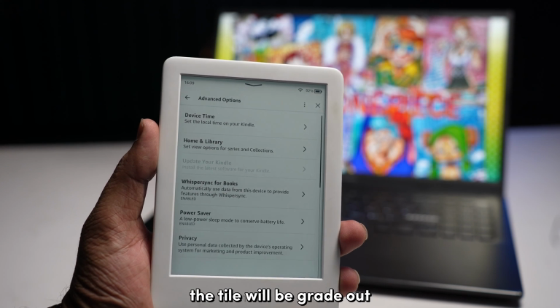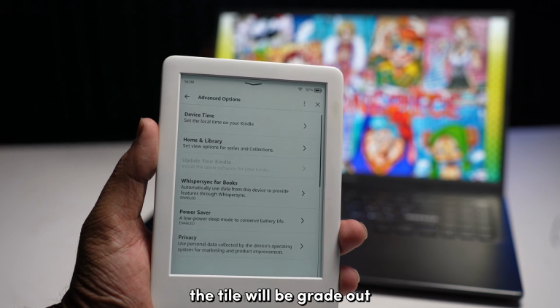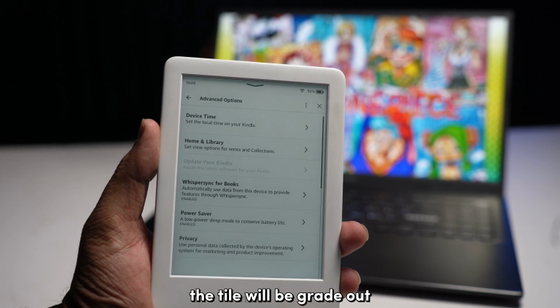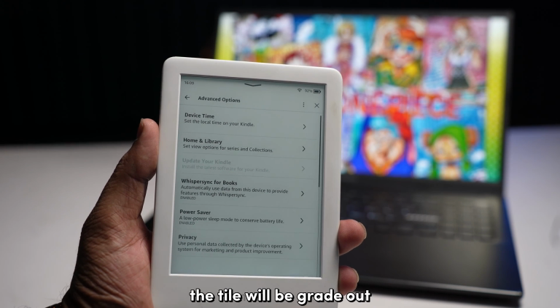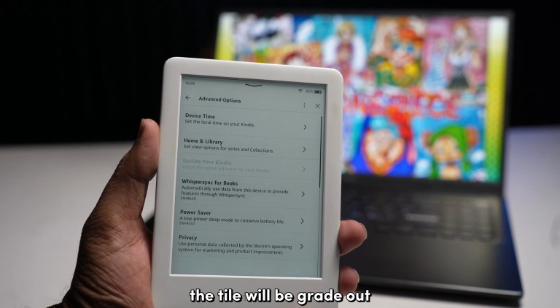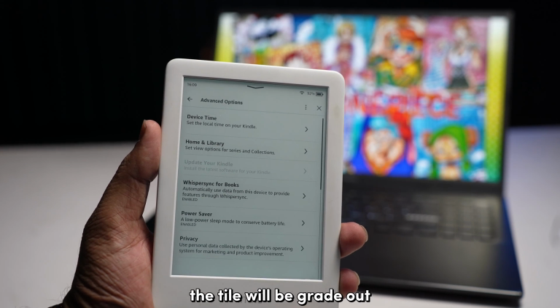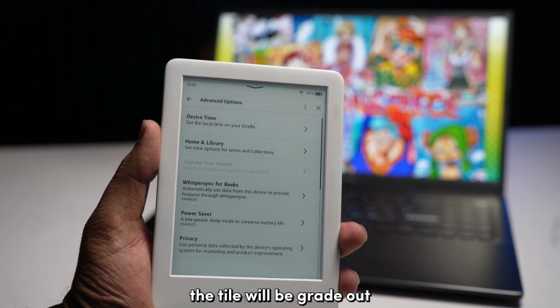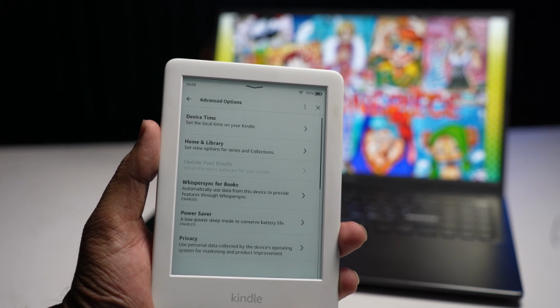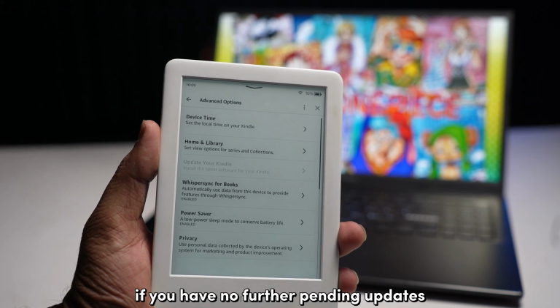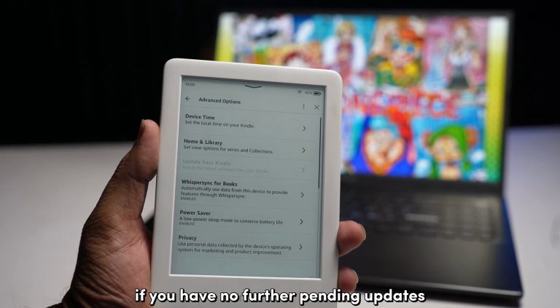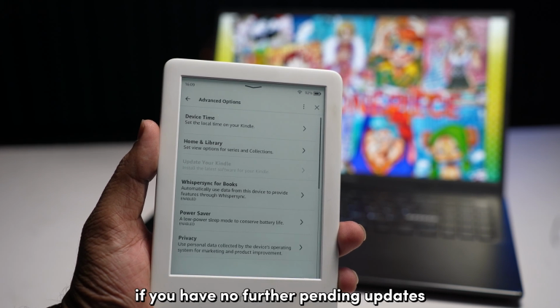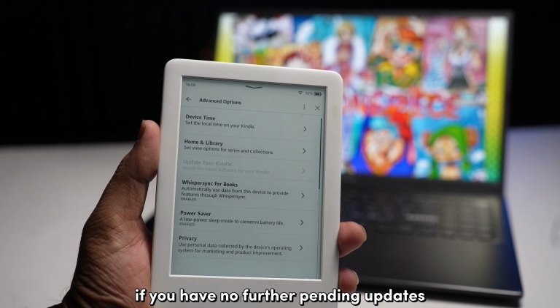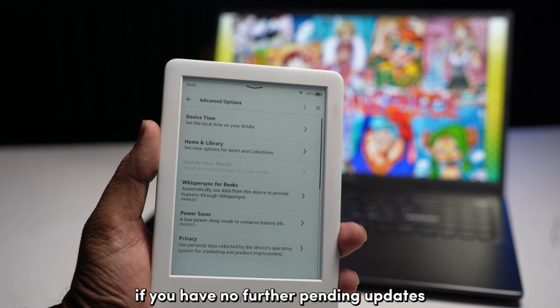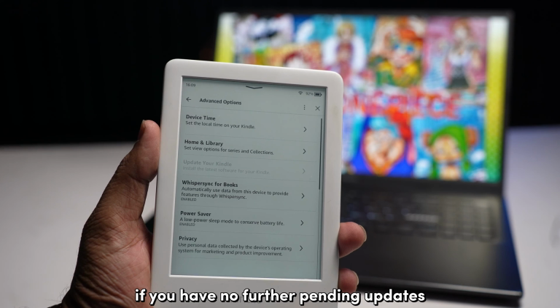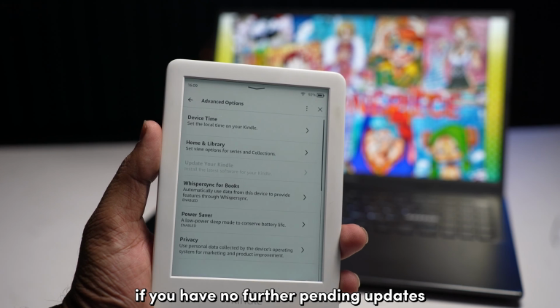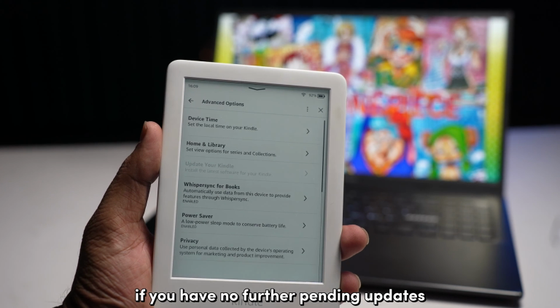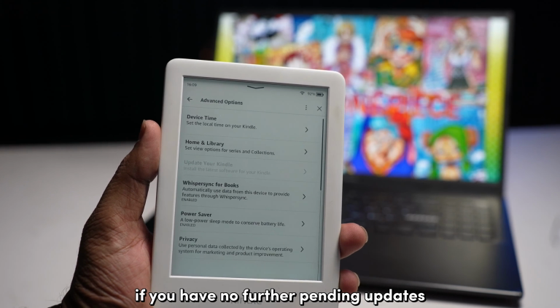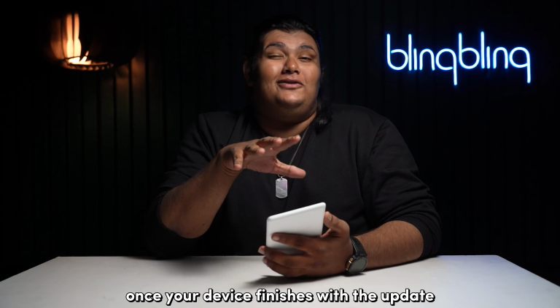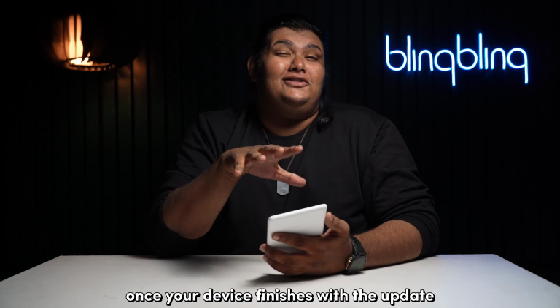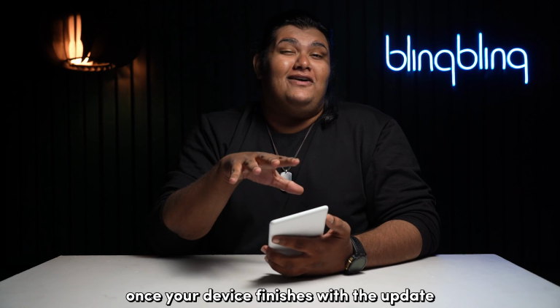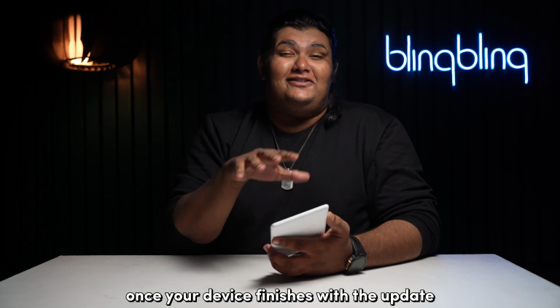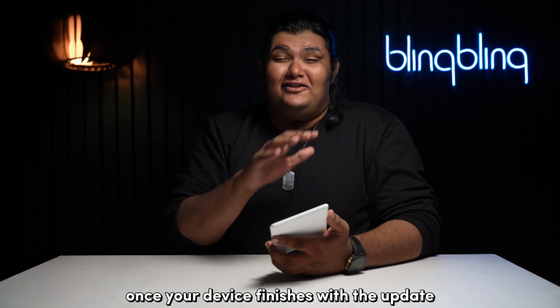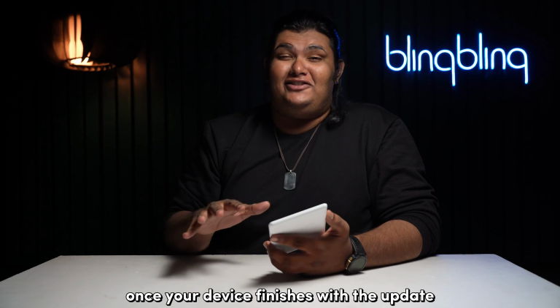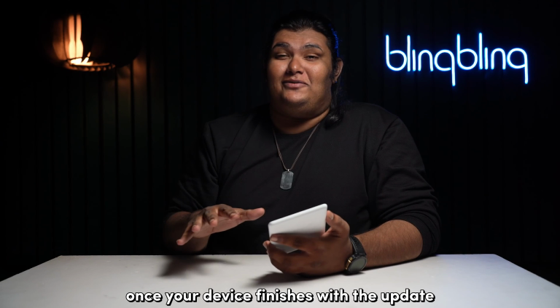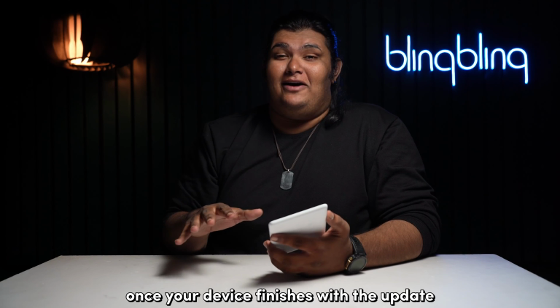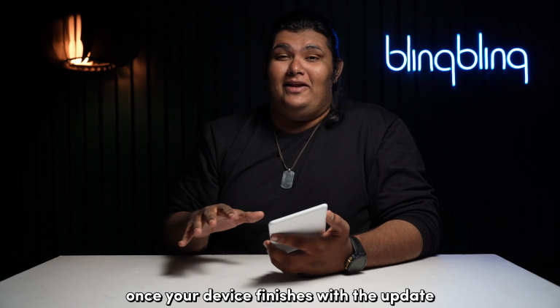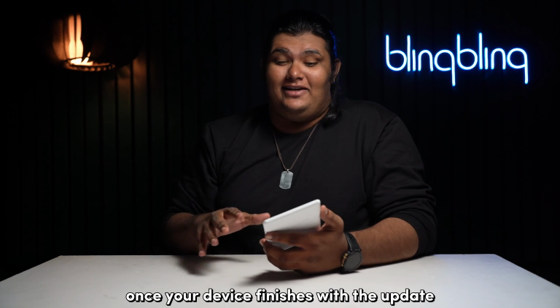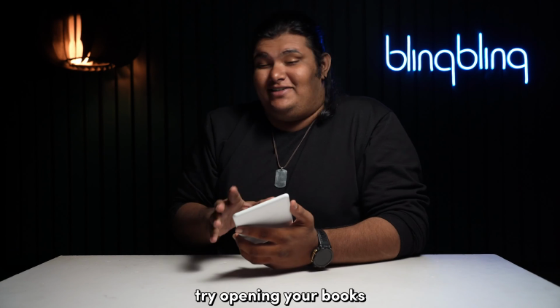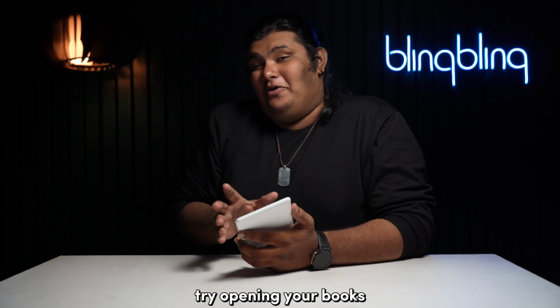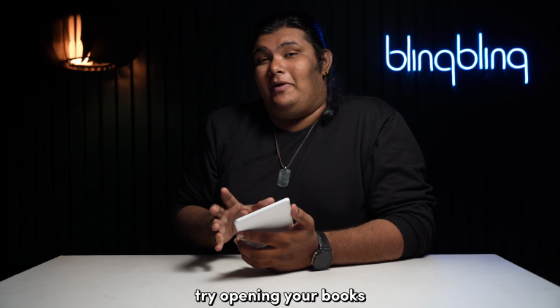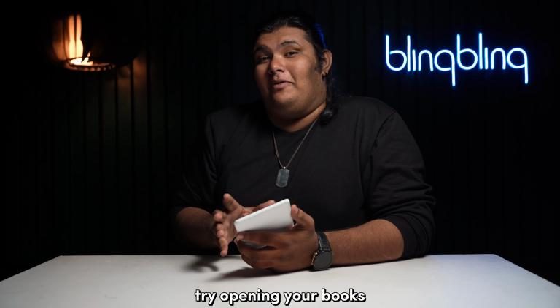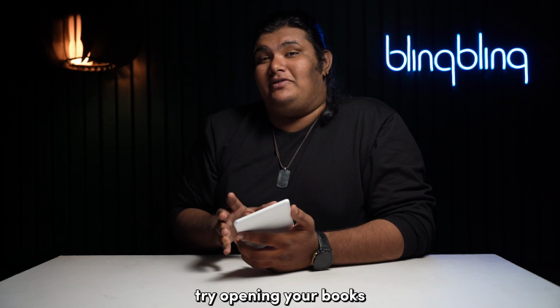This tile will be grayed out if there are no pending updates. Once your device finishes with the update, try opening your books.